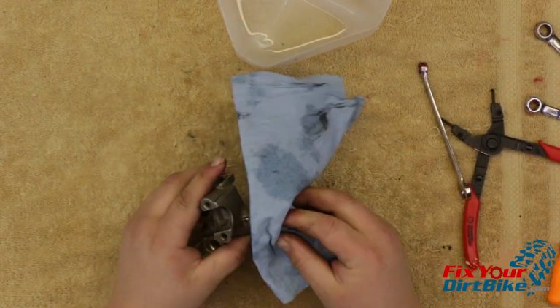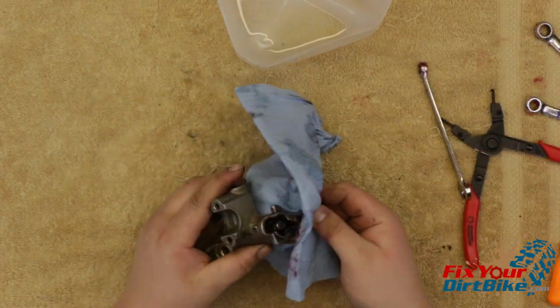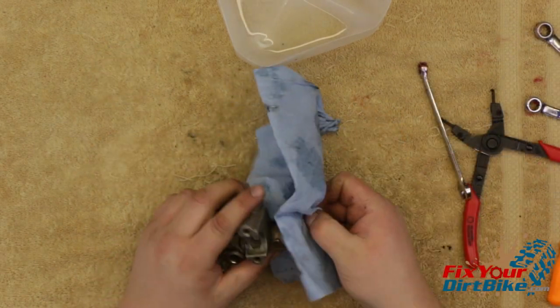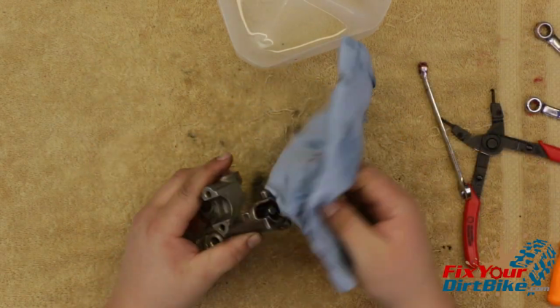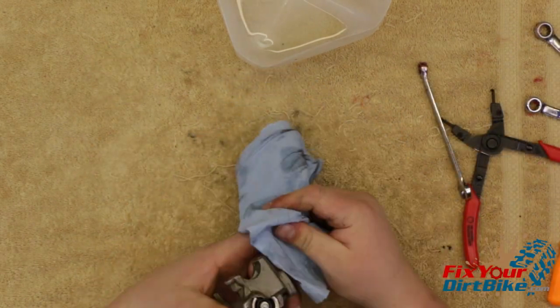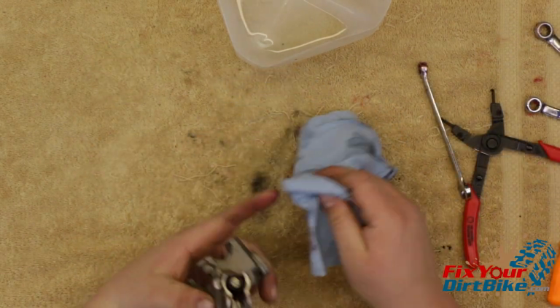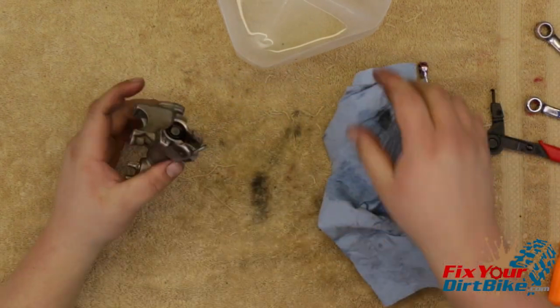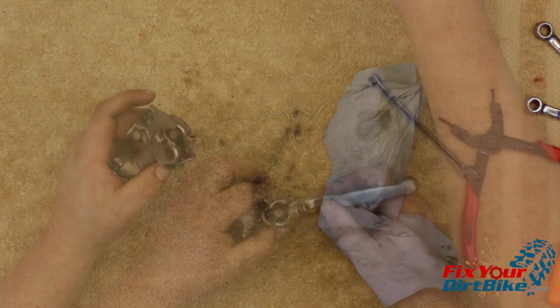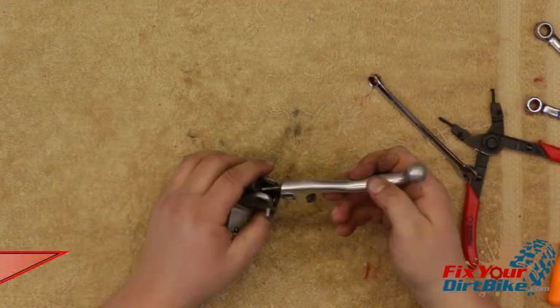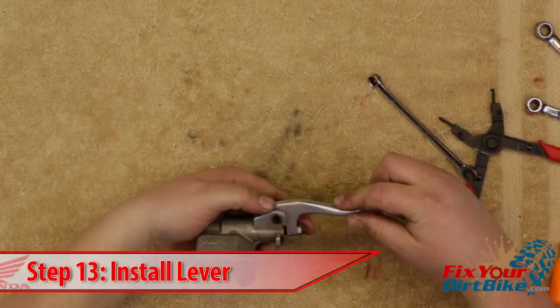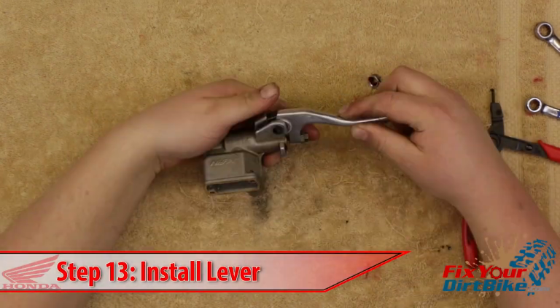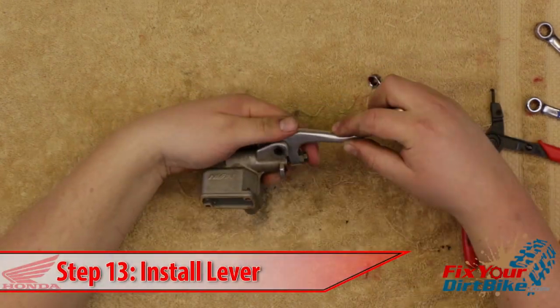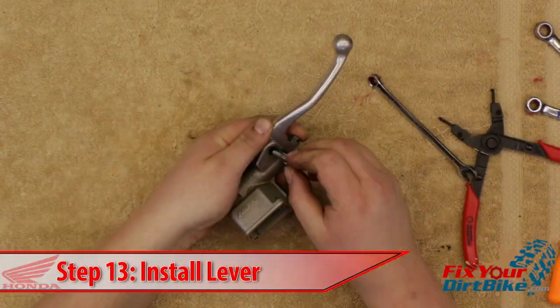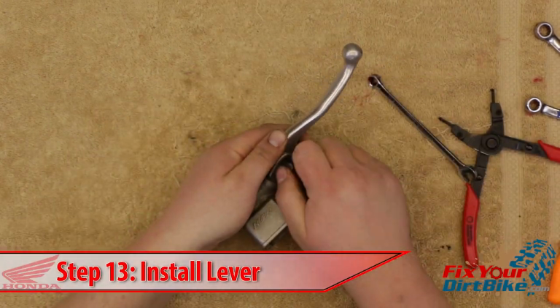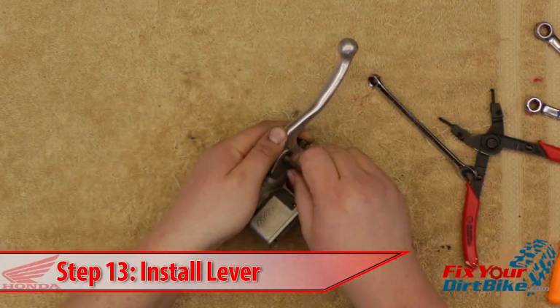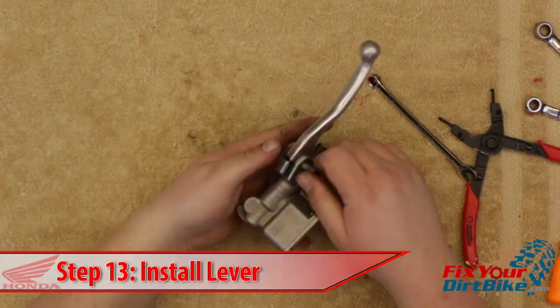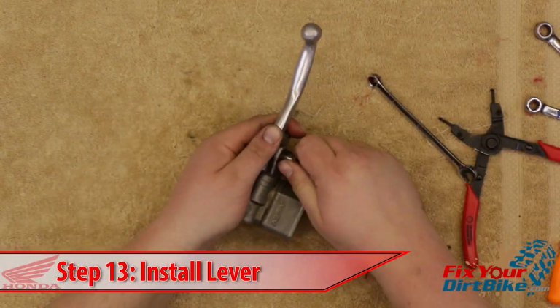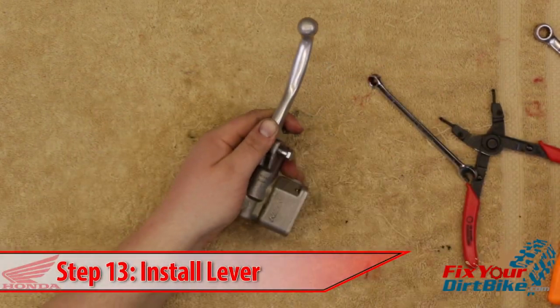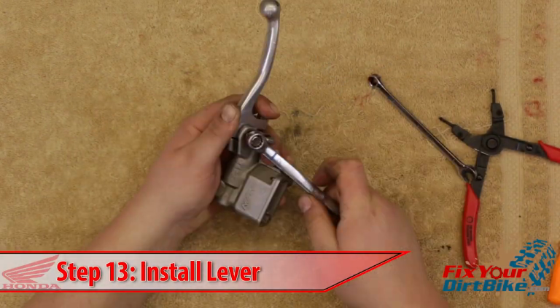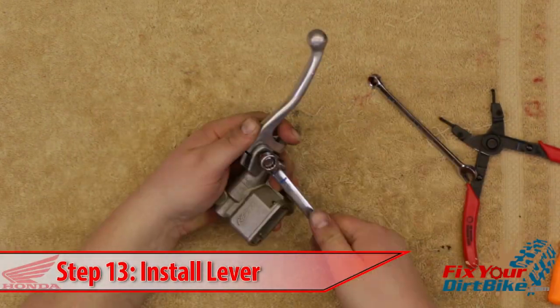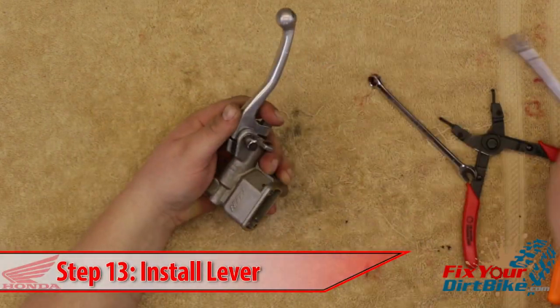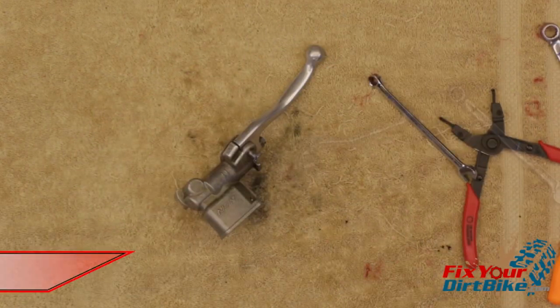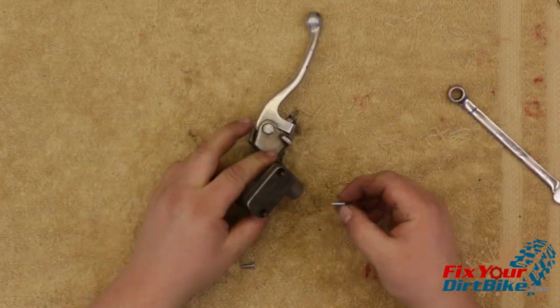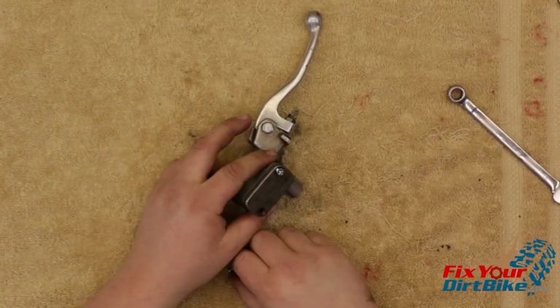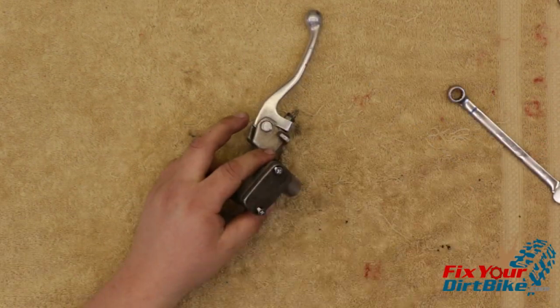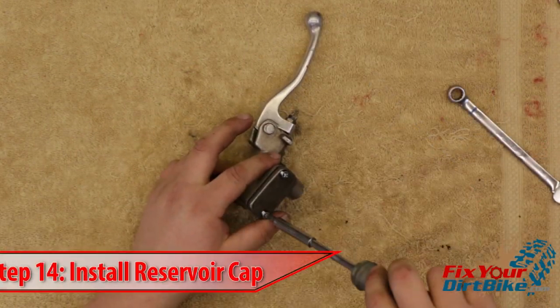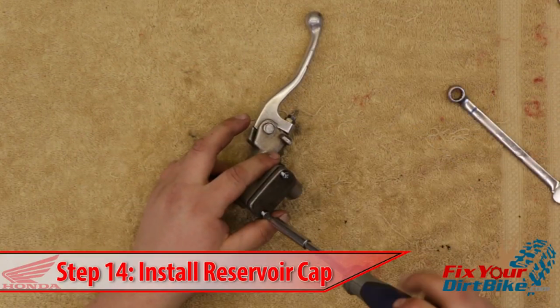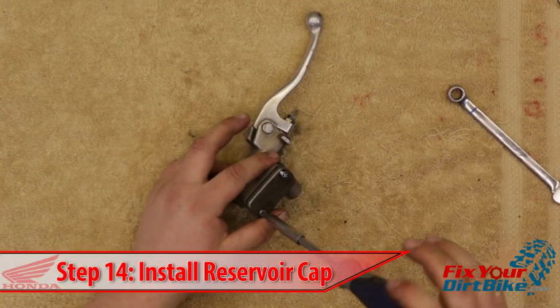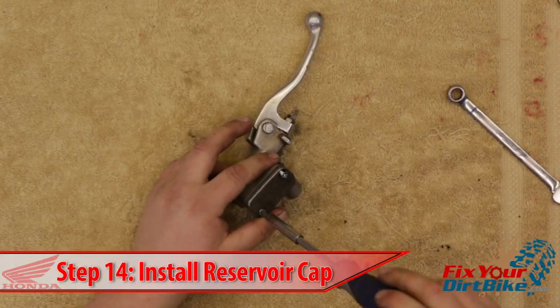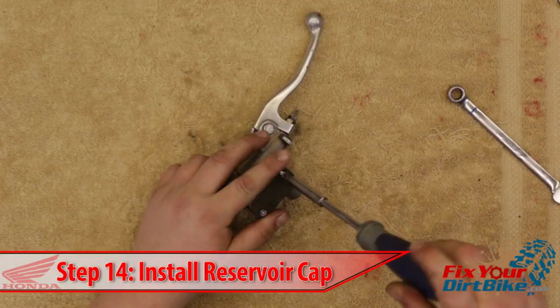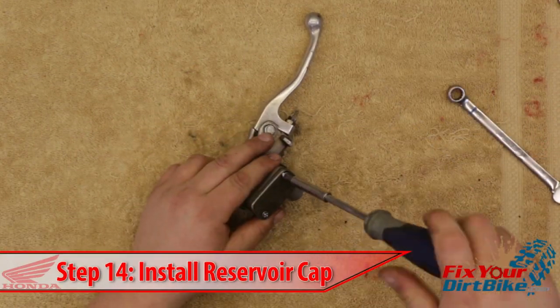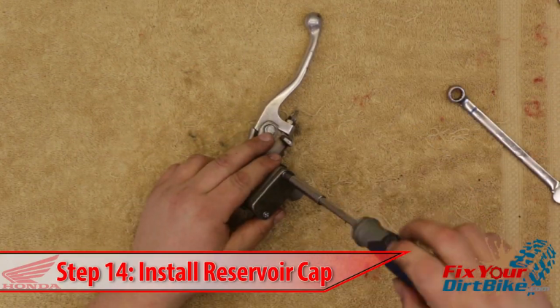Wipe off the excessive grease and install the brake lever spring and pivot bolt. Finally, install the reservoir cap.